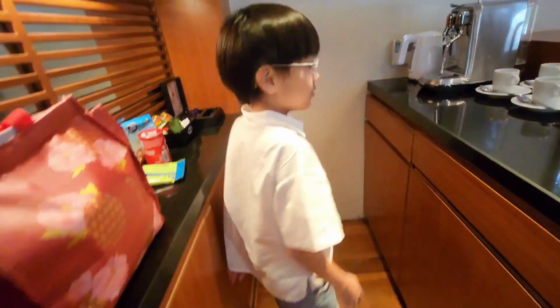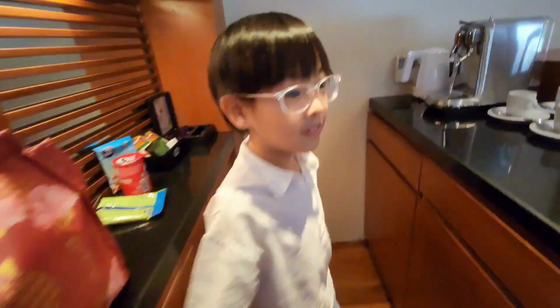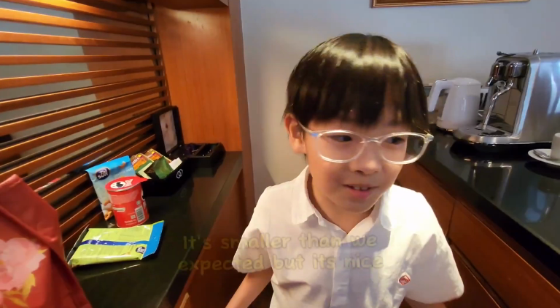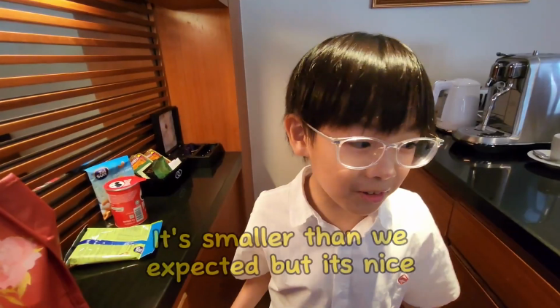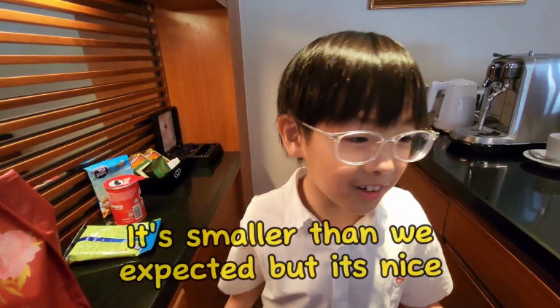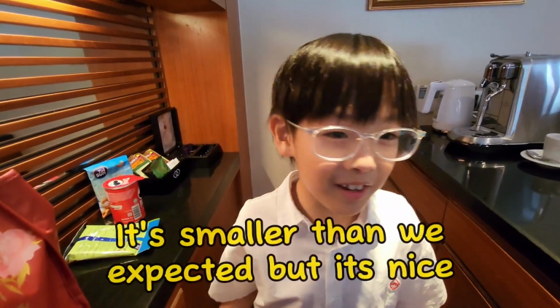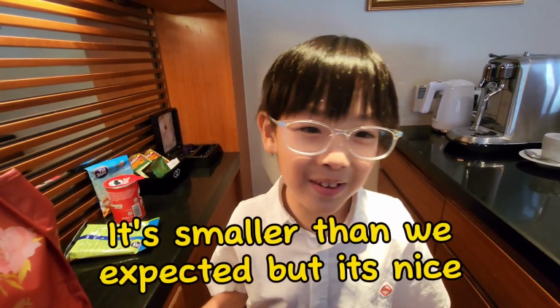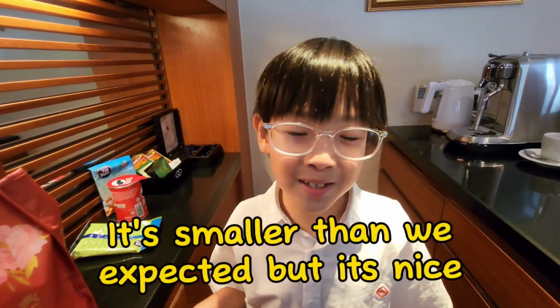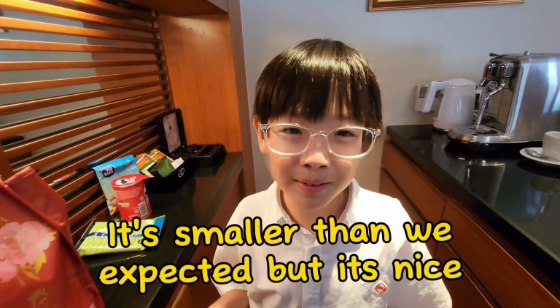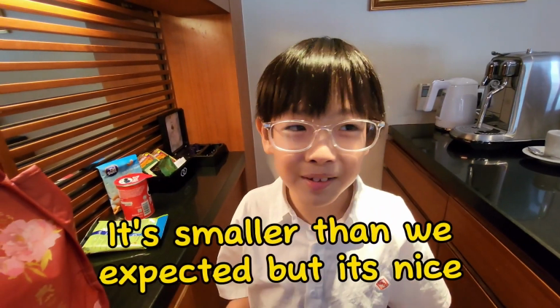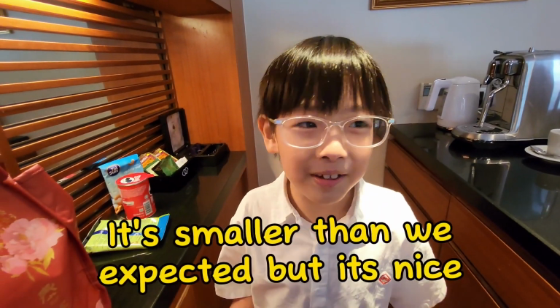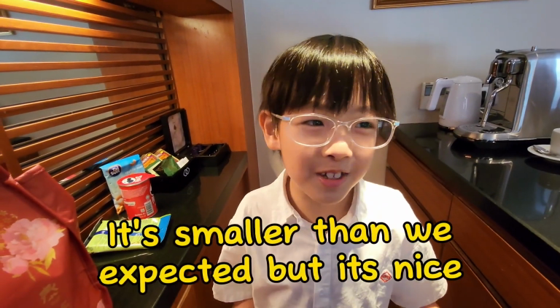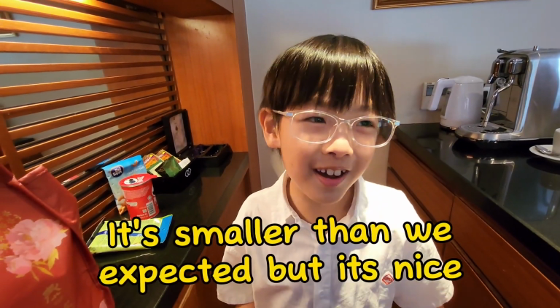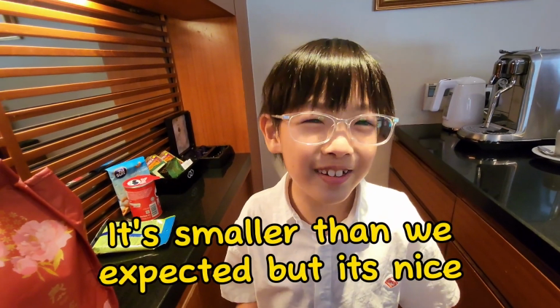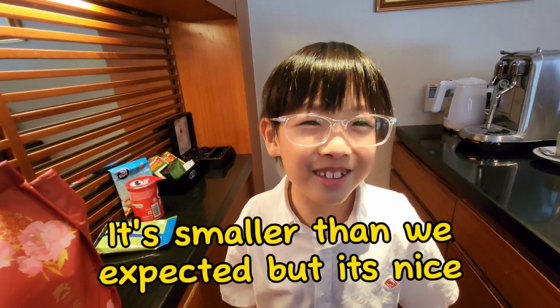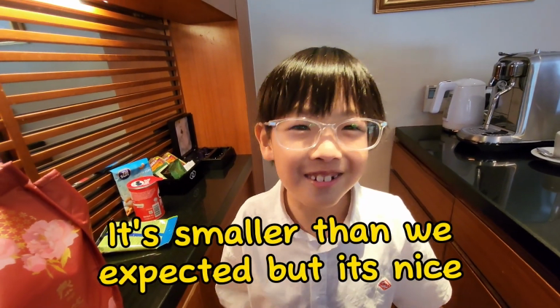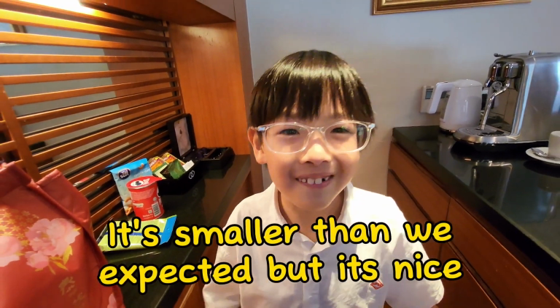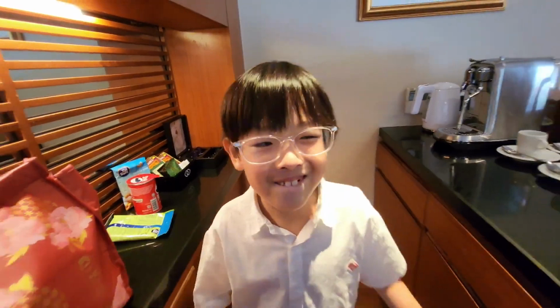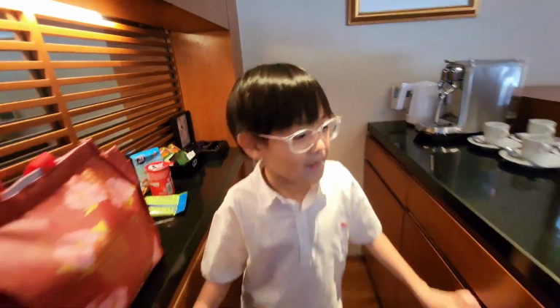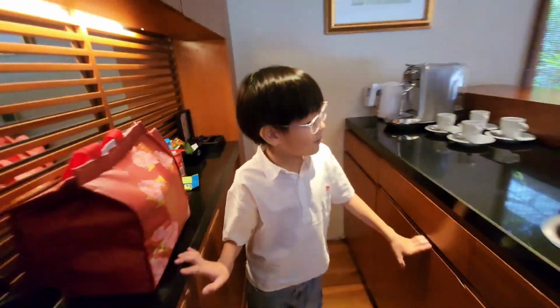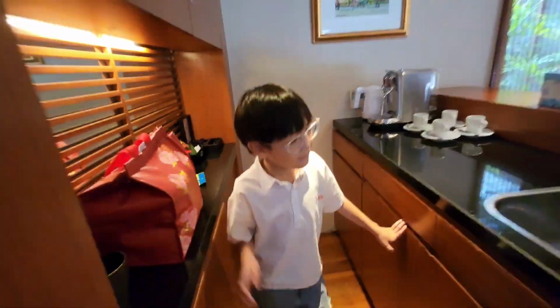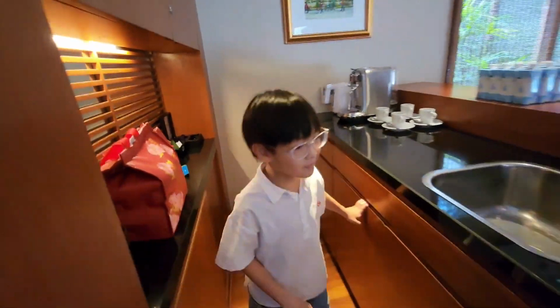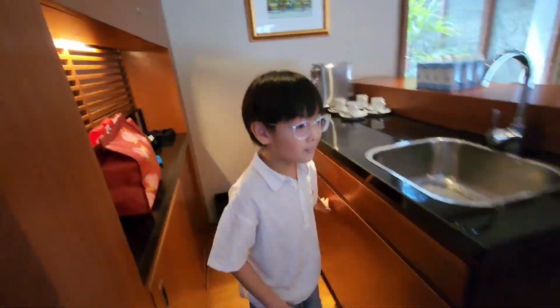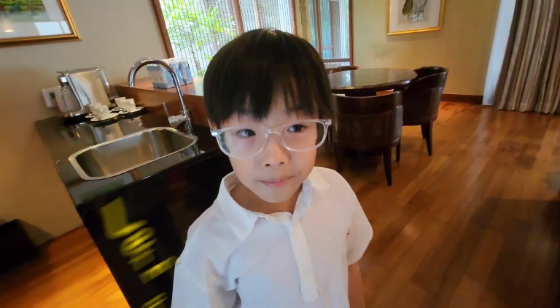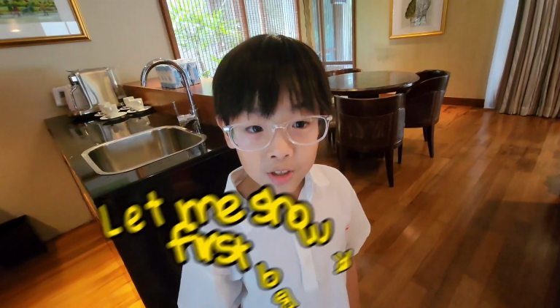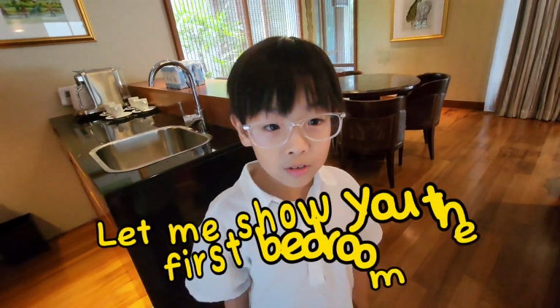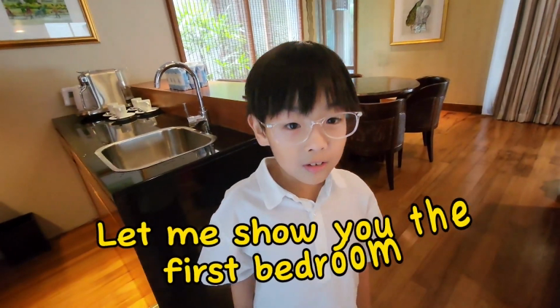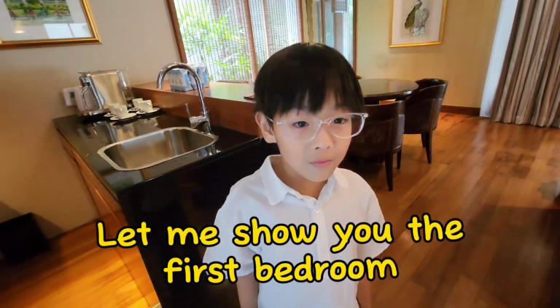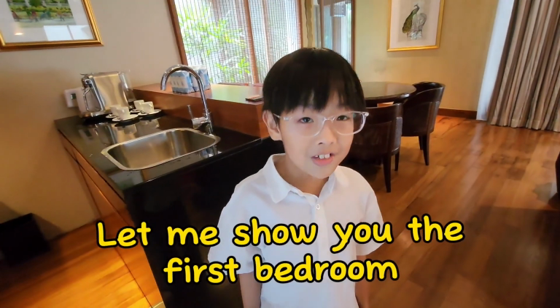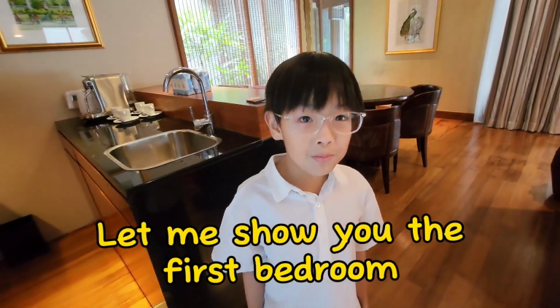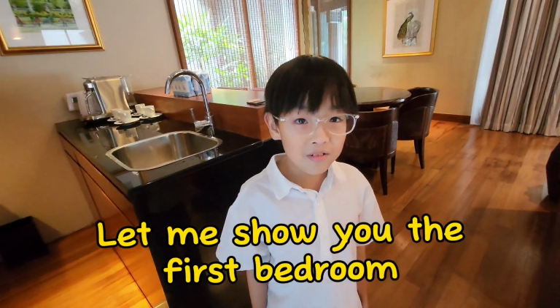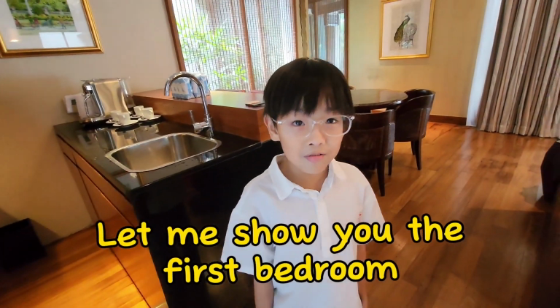It's smaller than we expected but it's nice. Let me show you to the first bedroom.